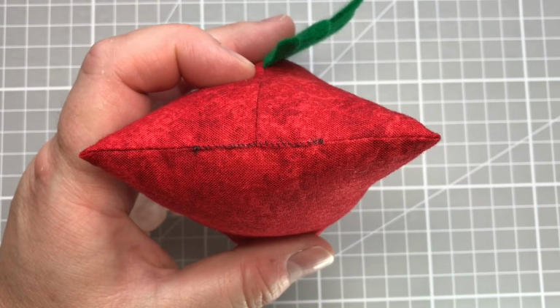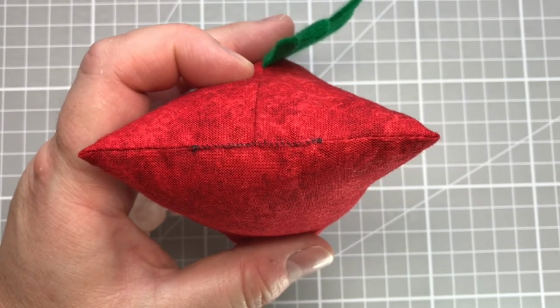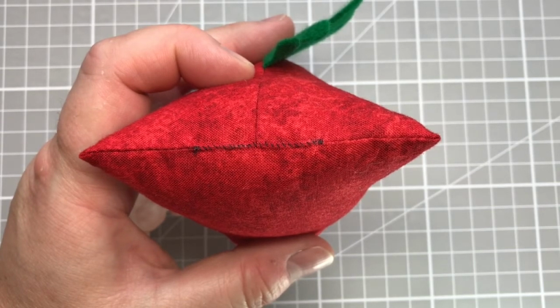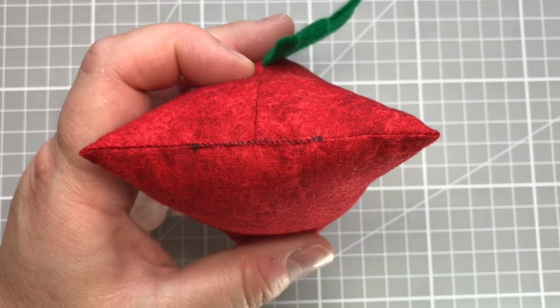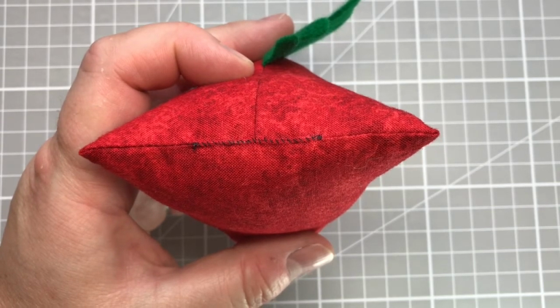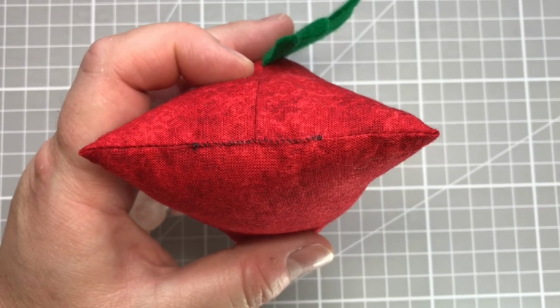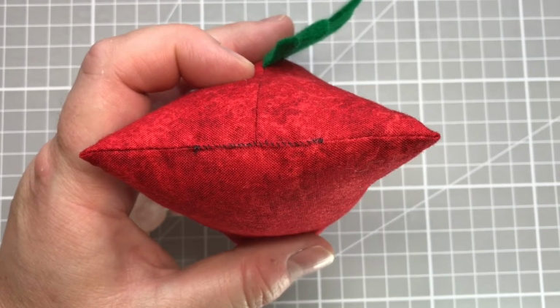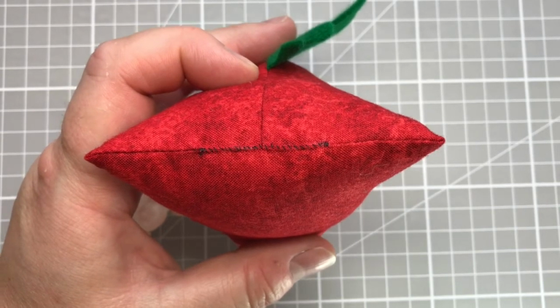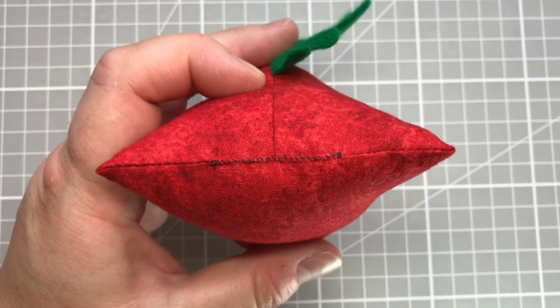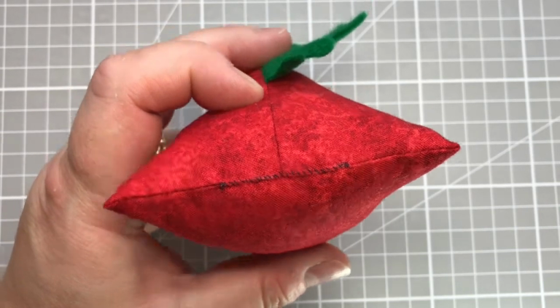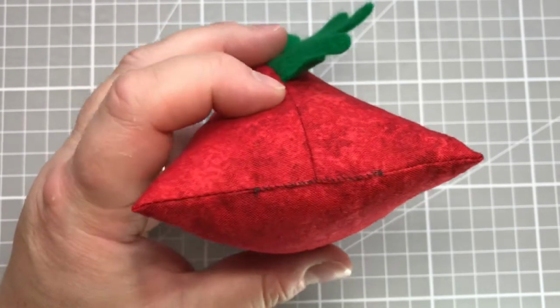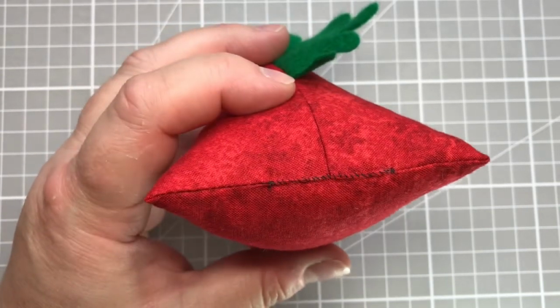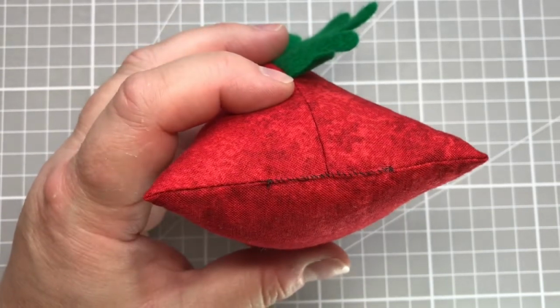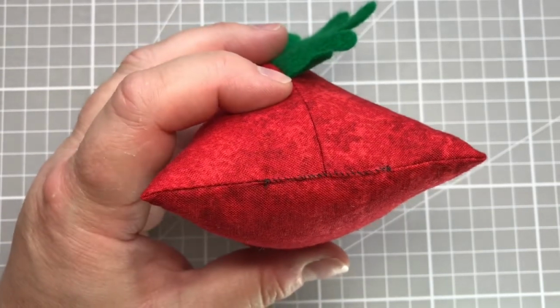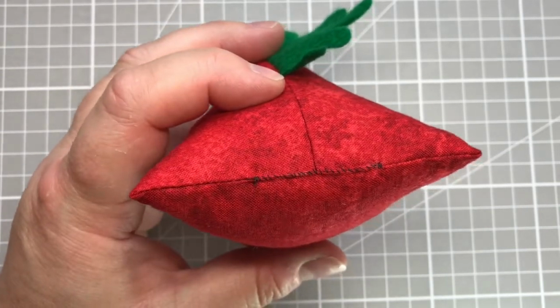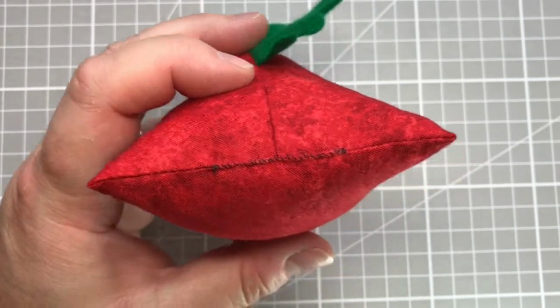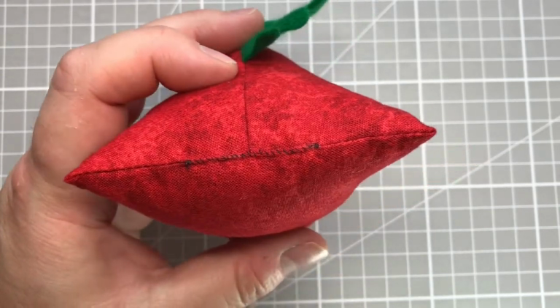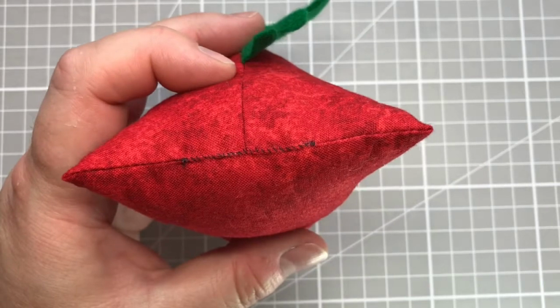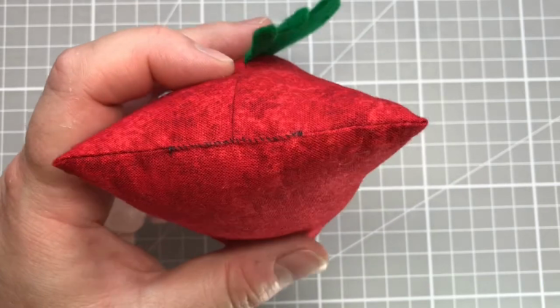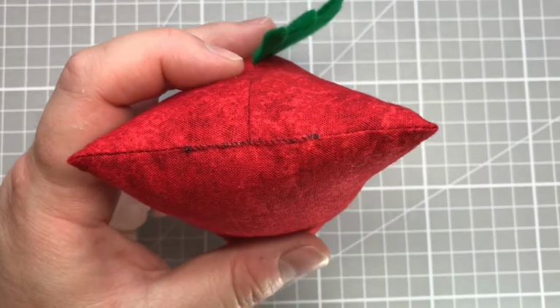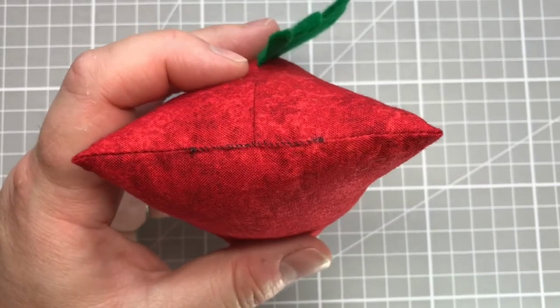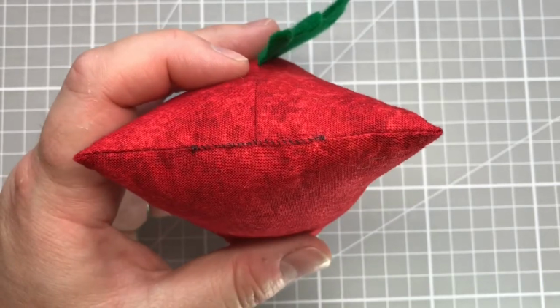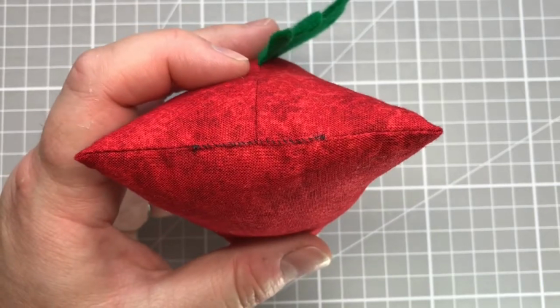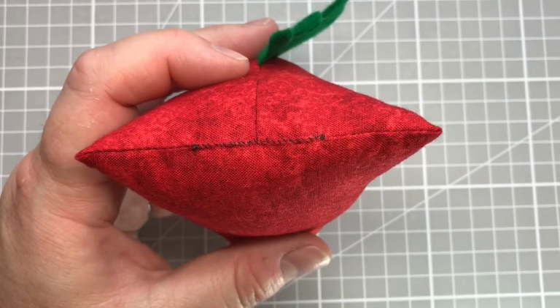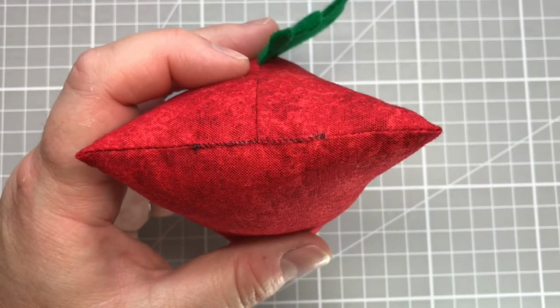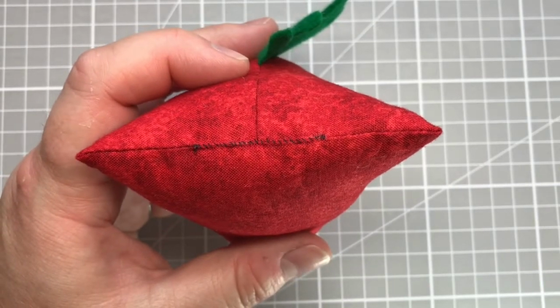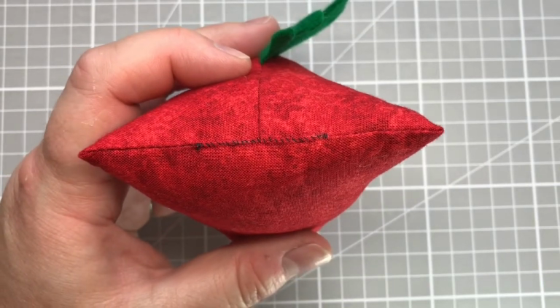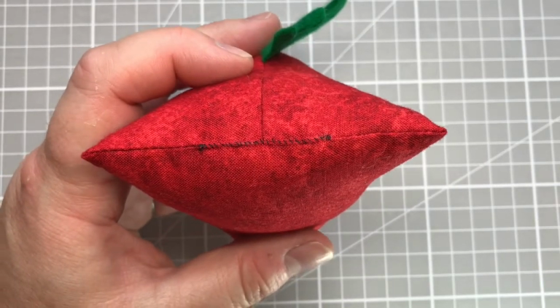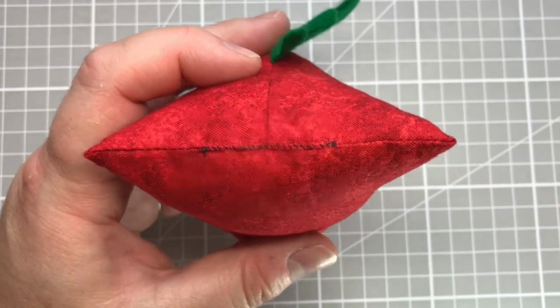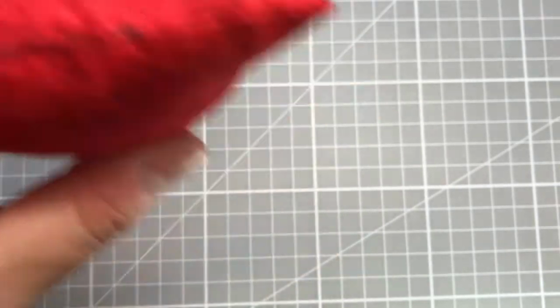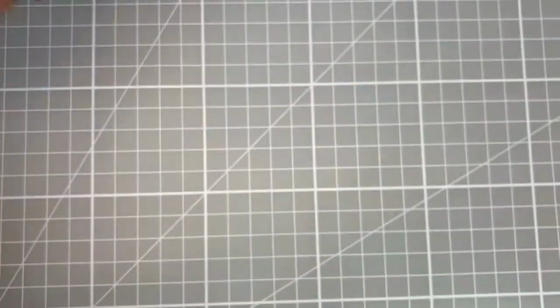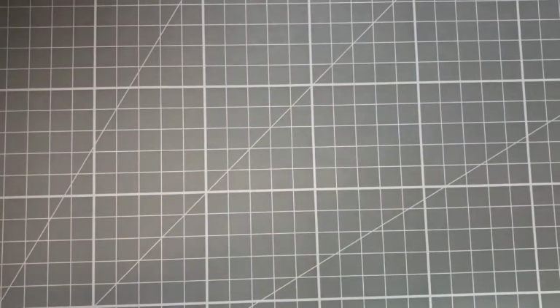This is a really good stitch to do if you're a beginner as it allows you to build confidence, so let's get underway.